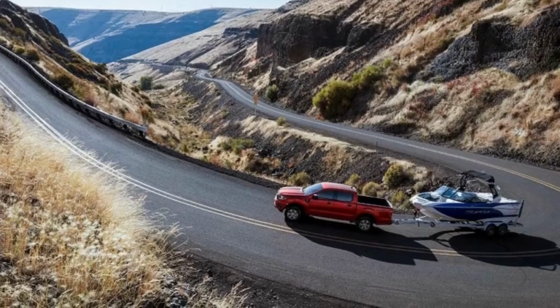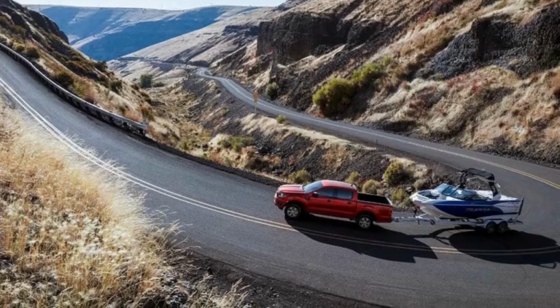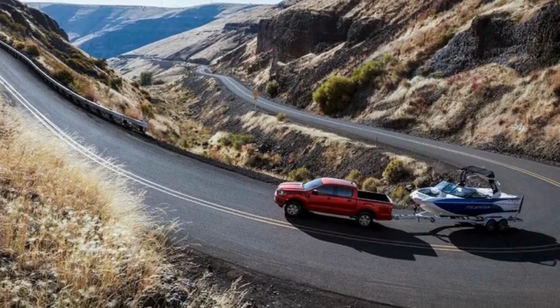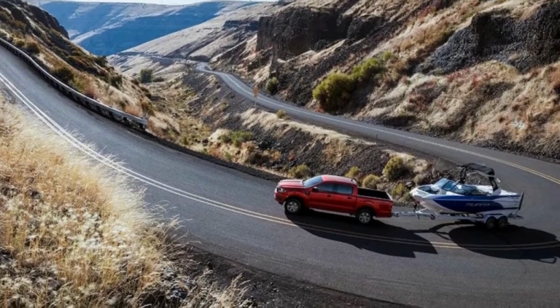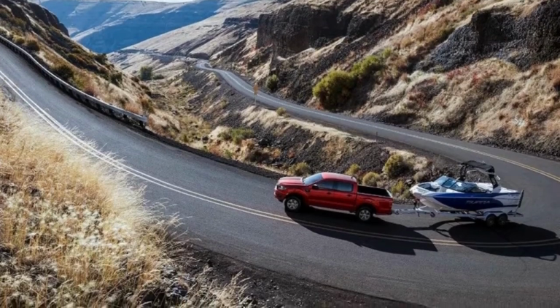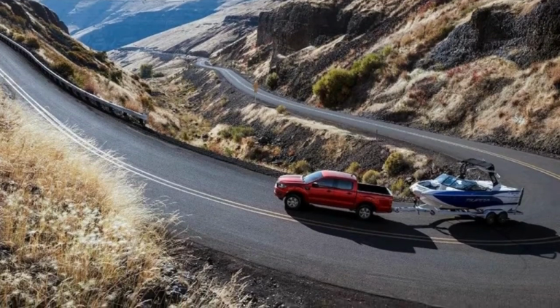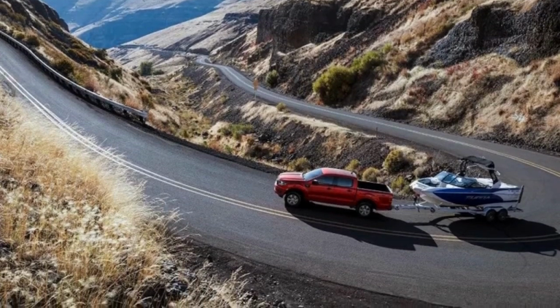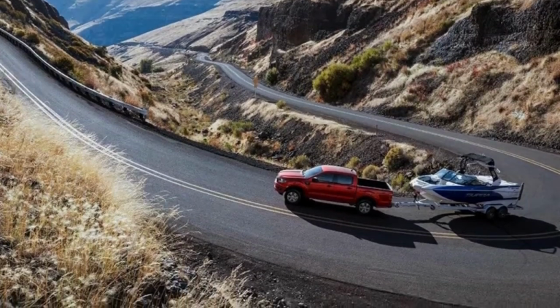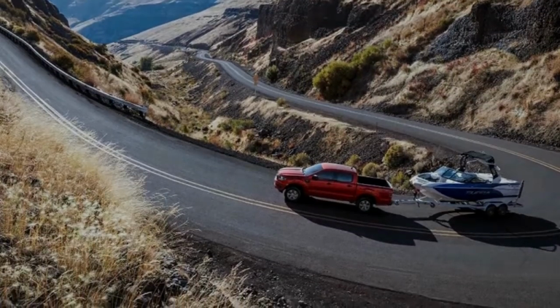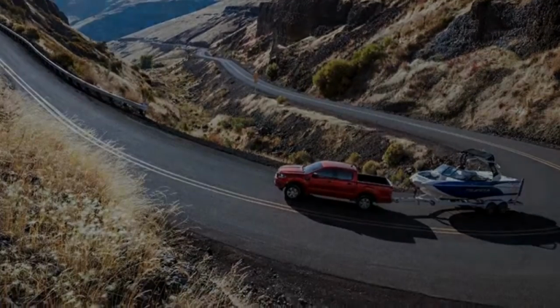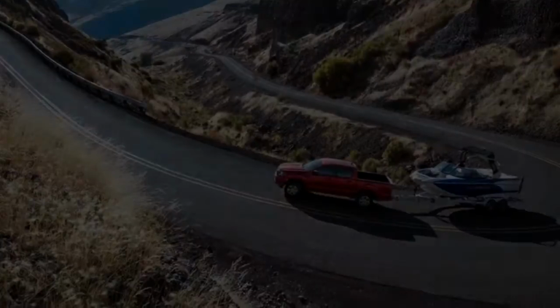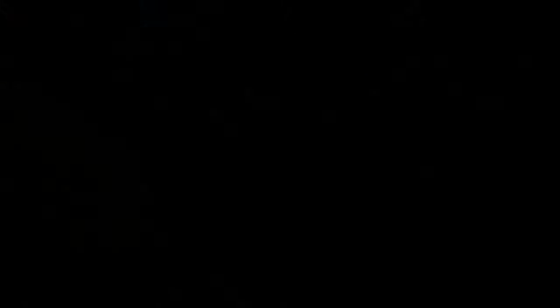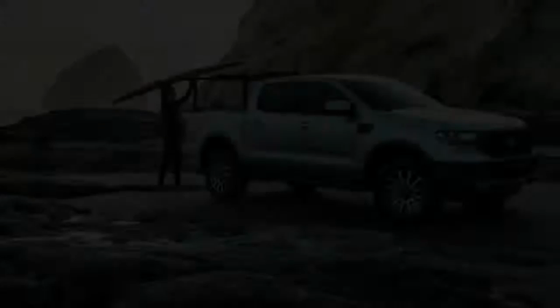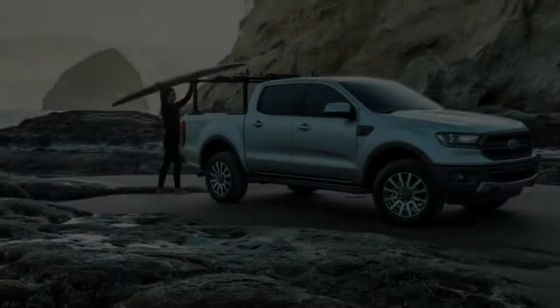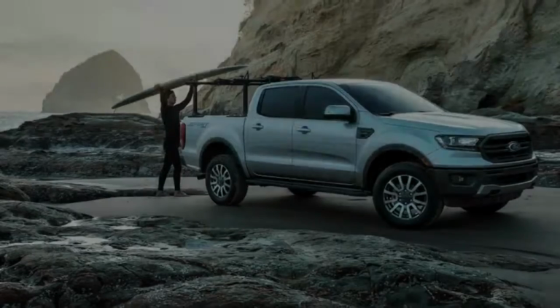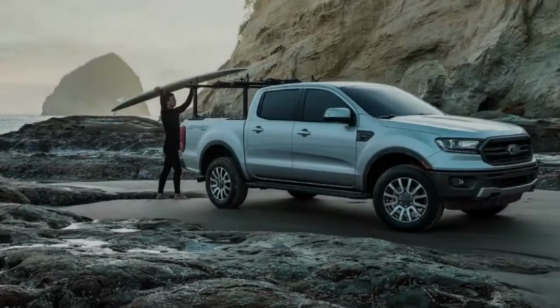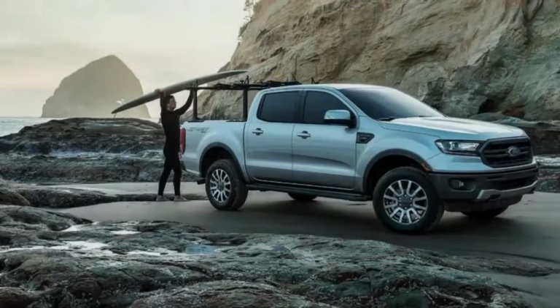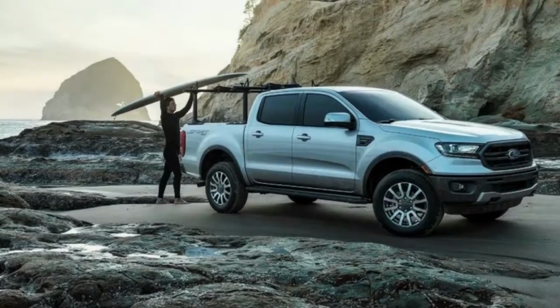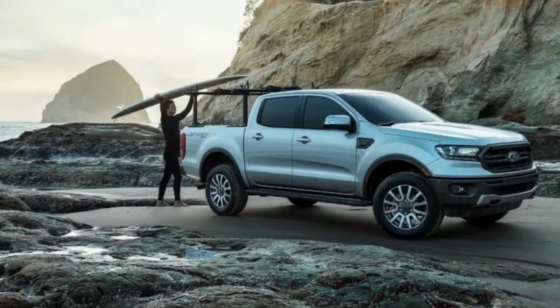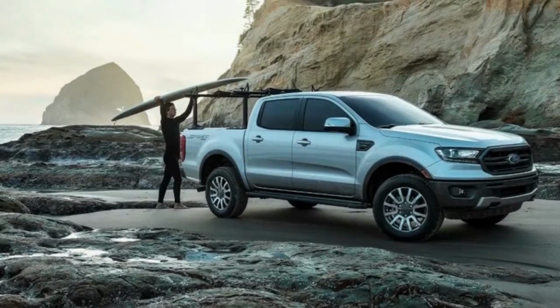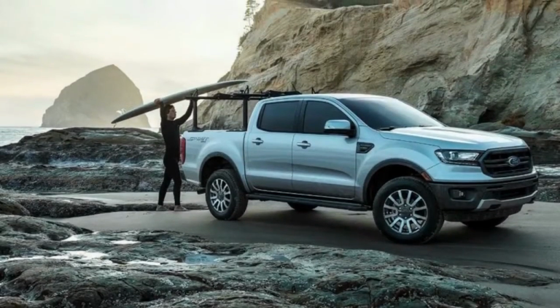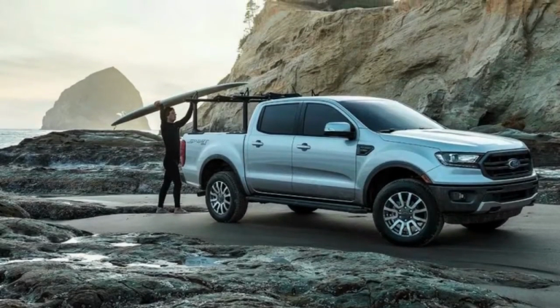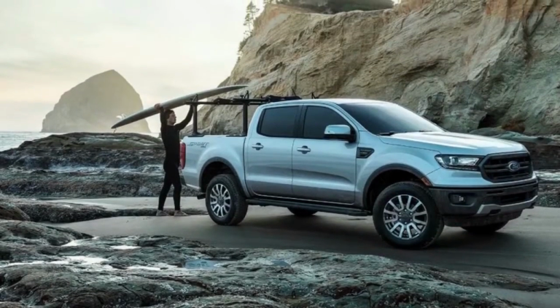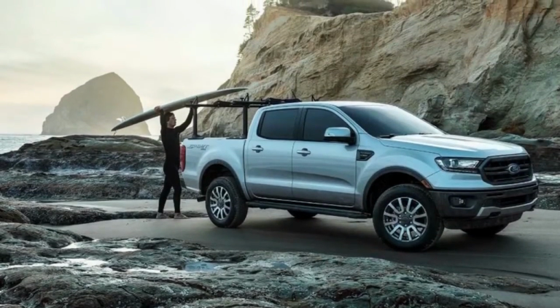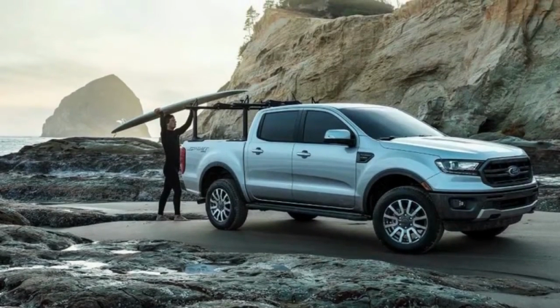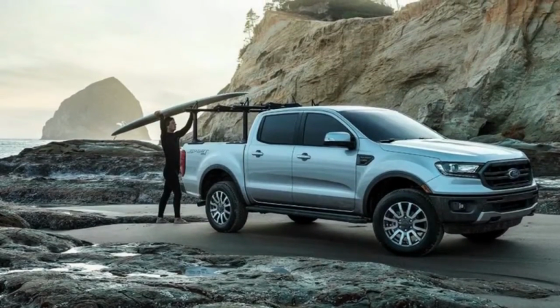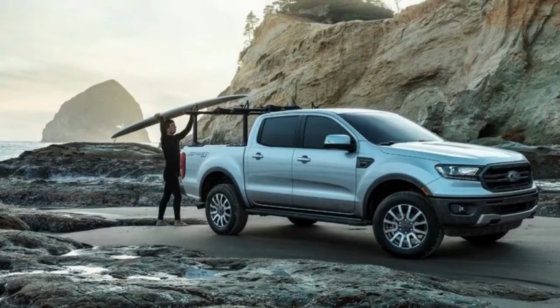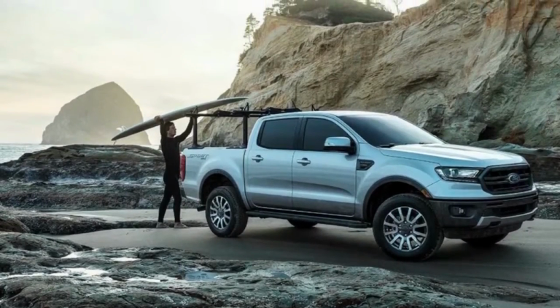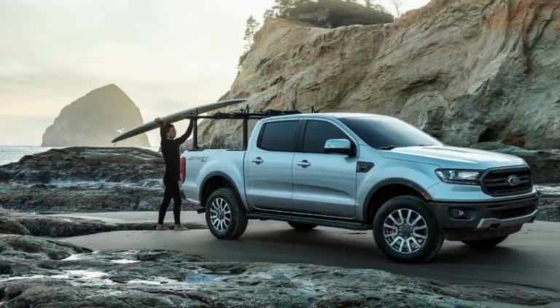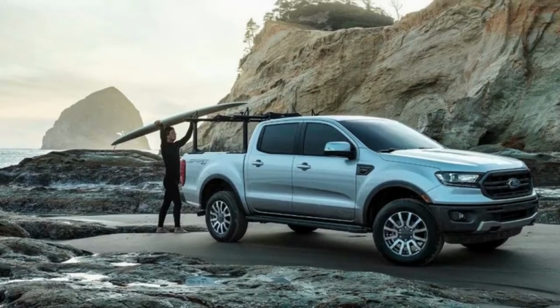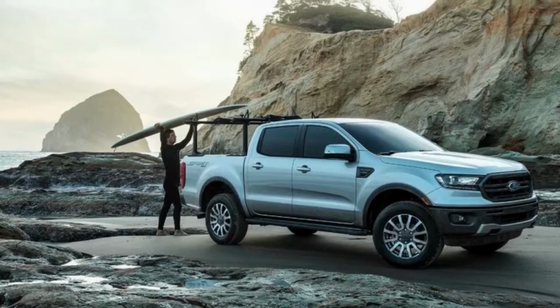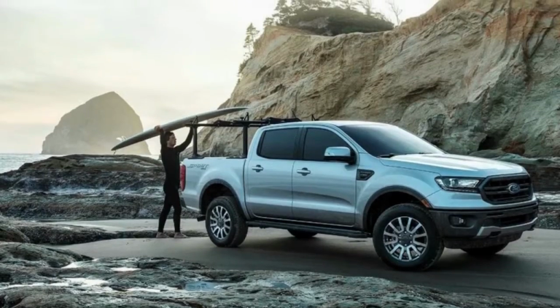Spoiler alert: we couldn't sit tight for the new Ford Ranger, so we went to New Zealand to drive one.